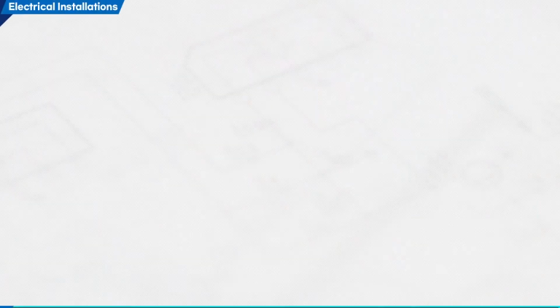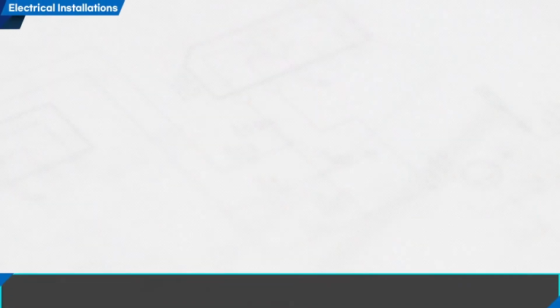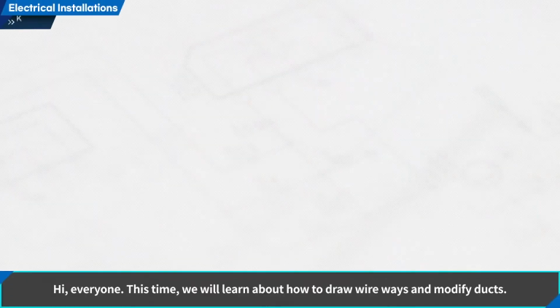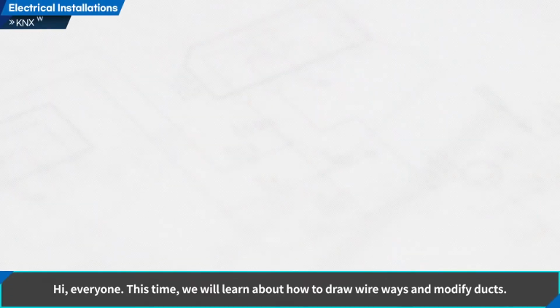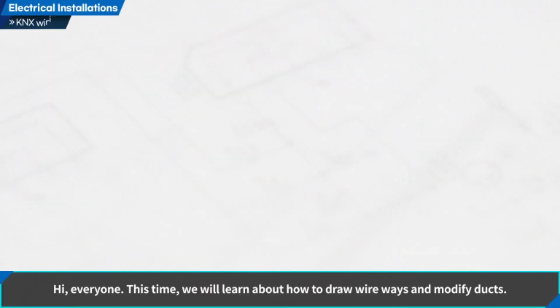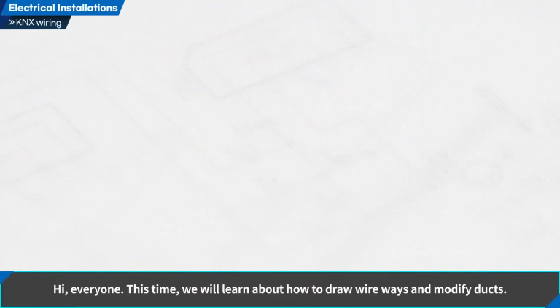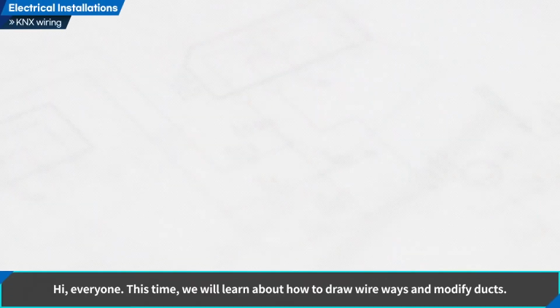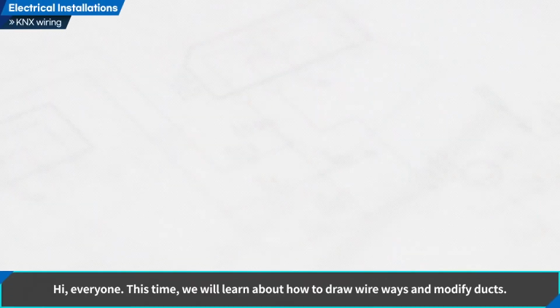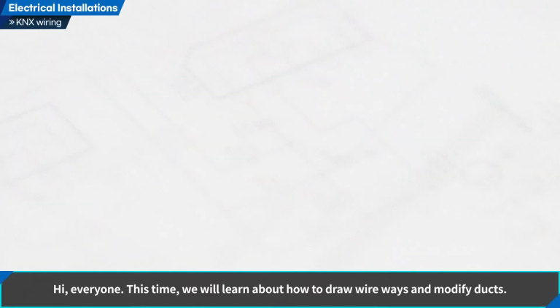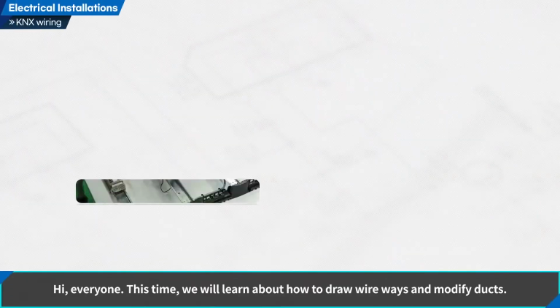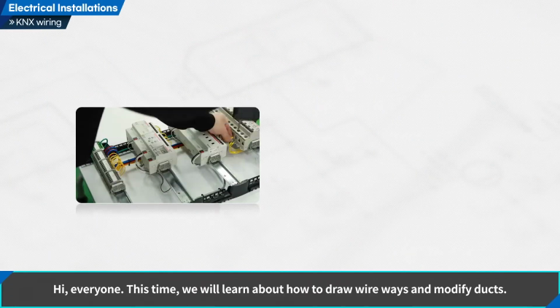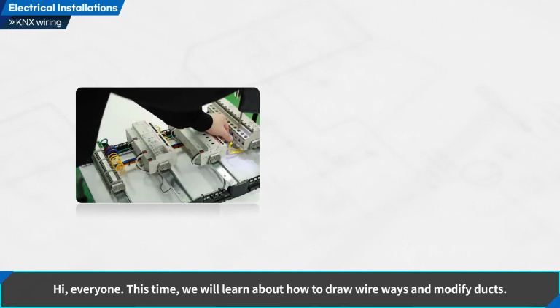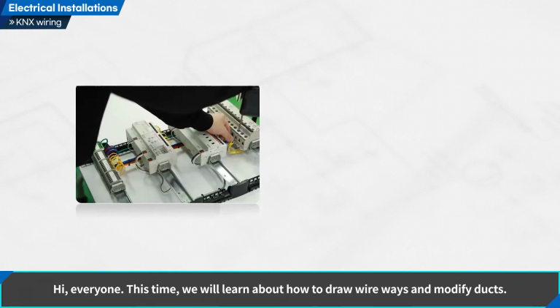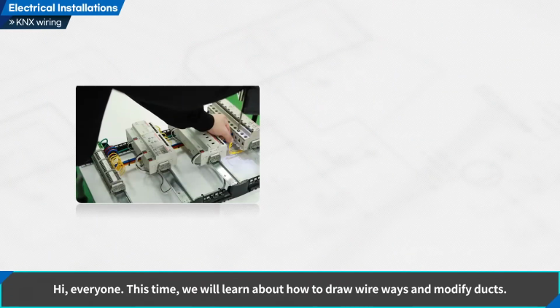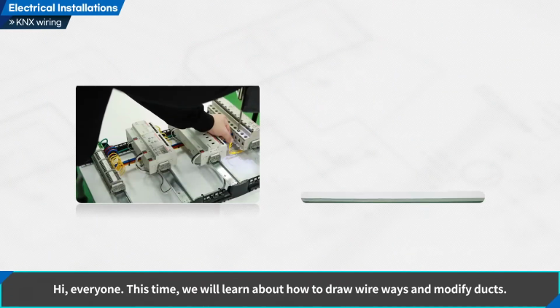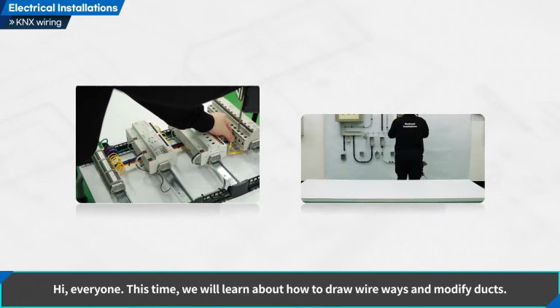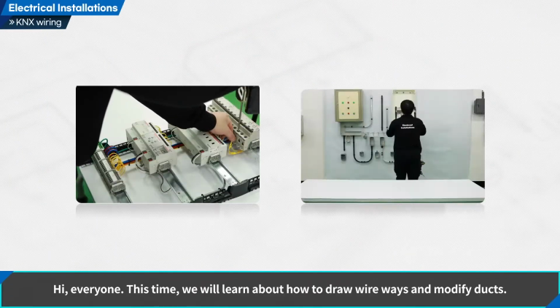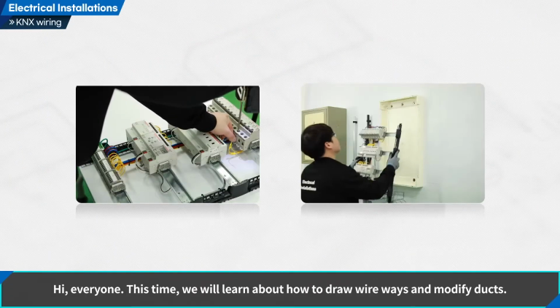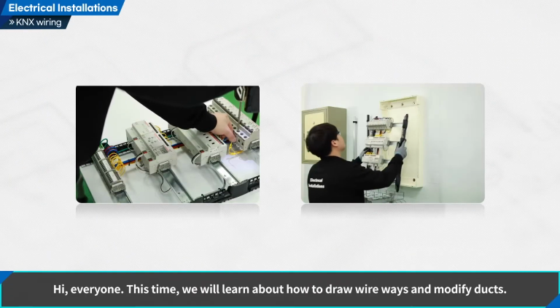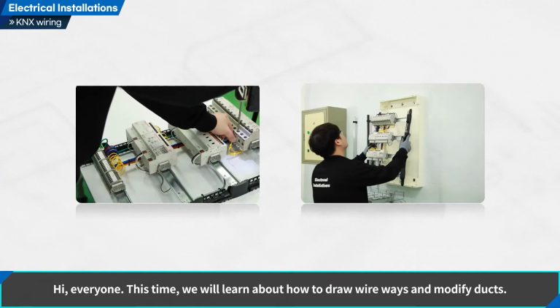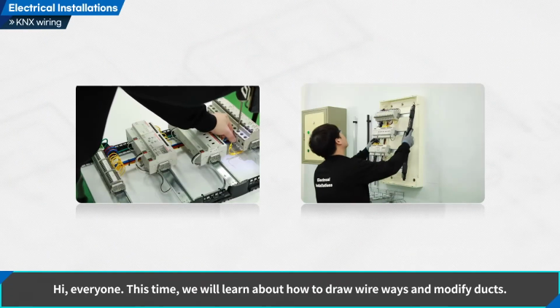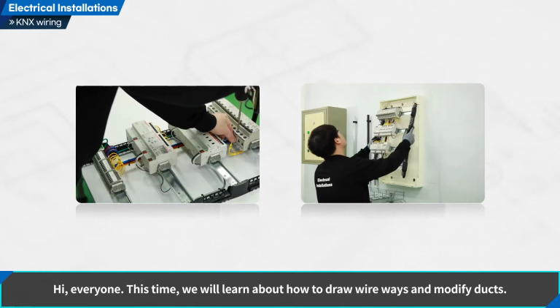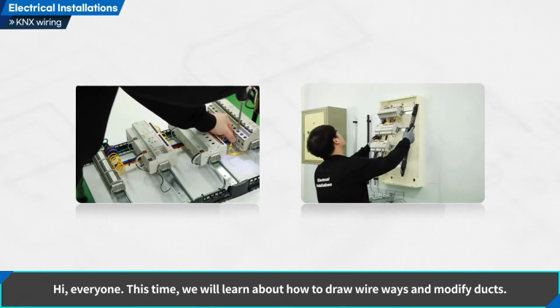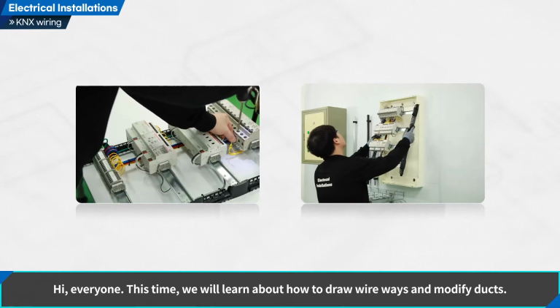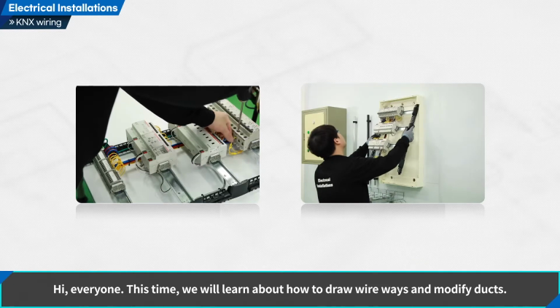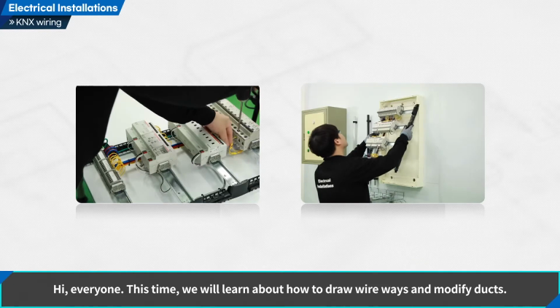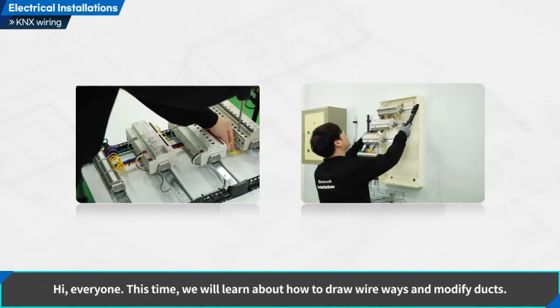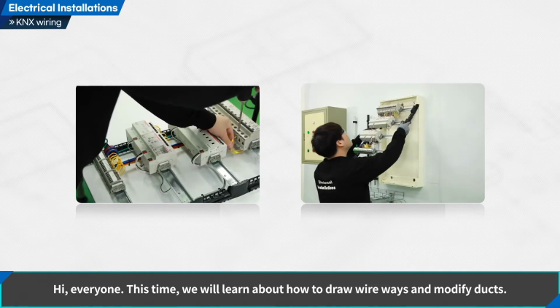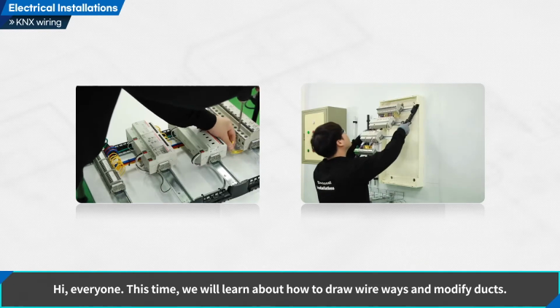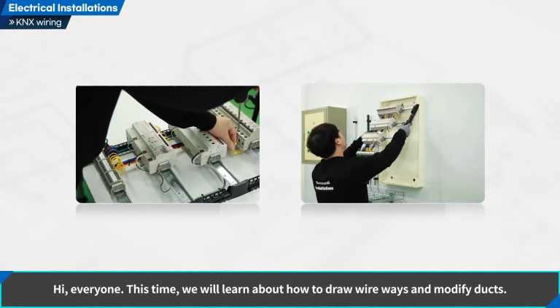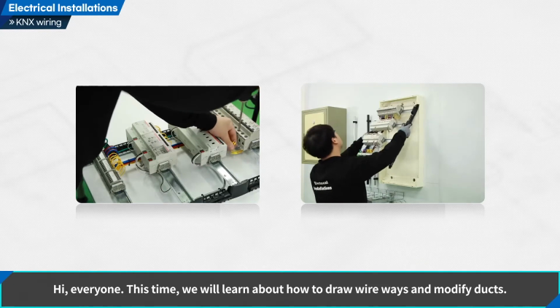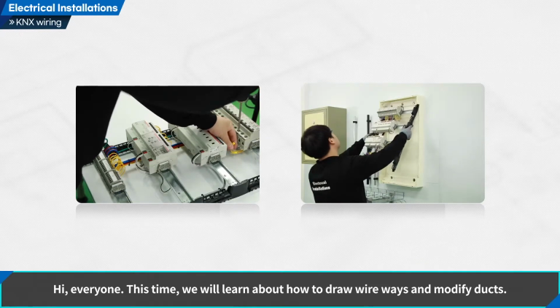Hi, everyone. This time, we will learn about how to draw wireways and modify ducts.